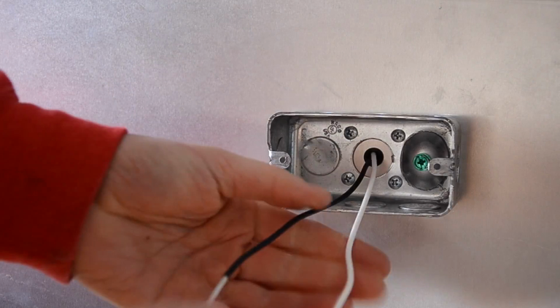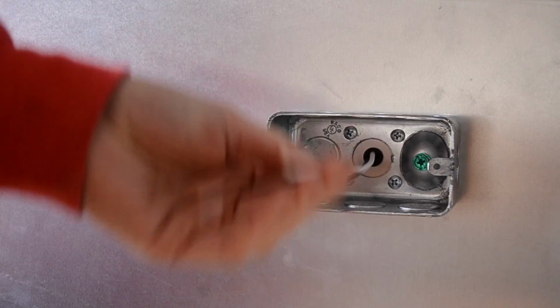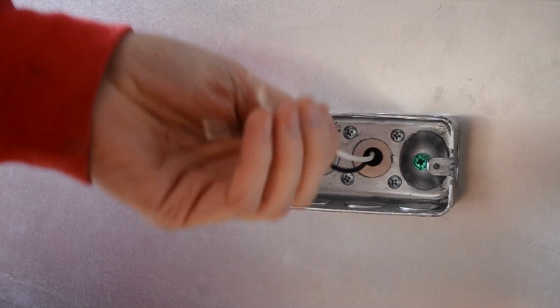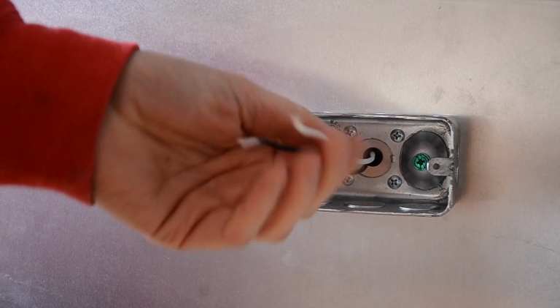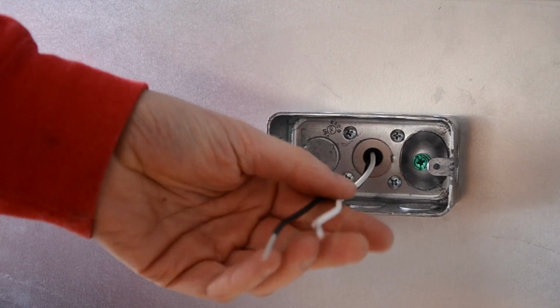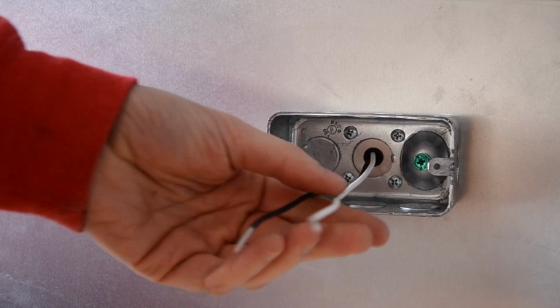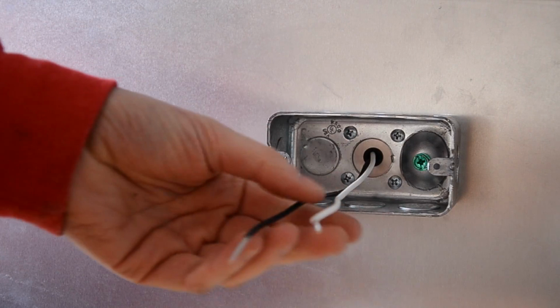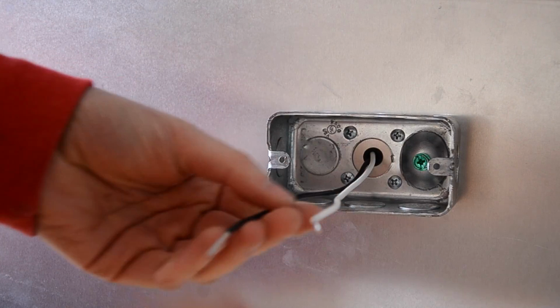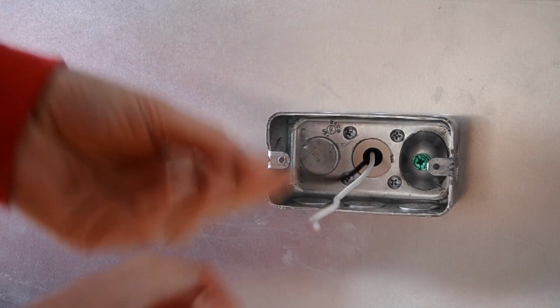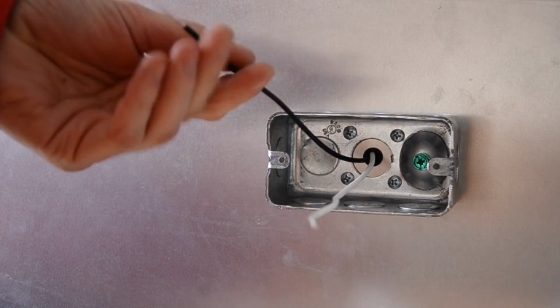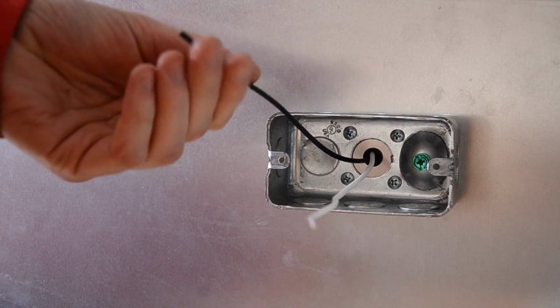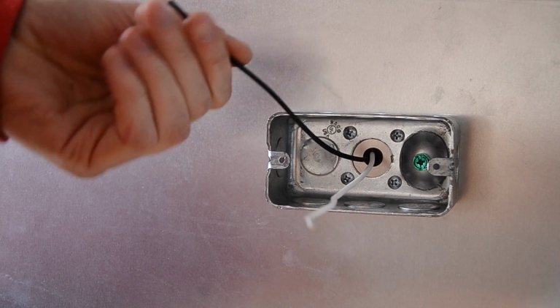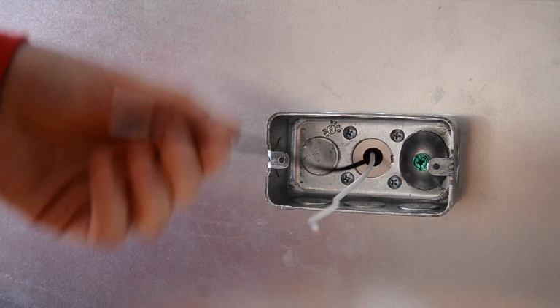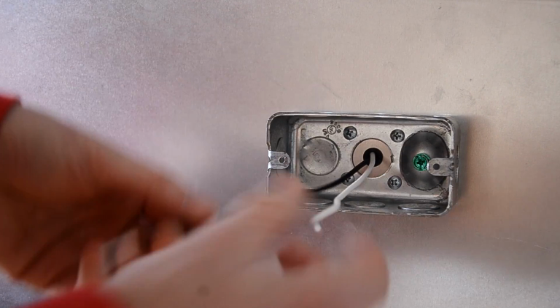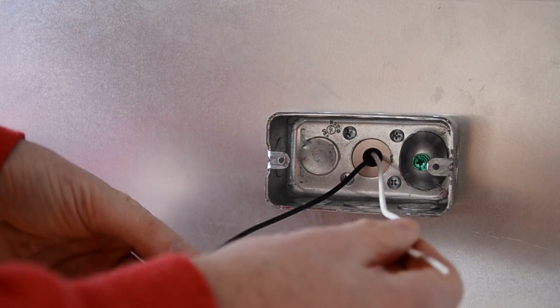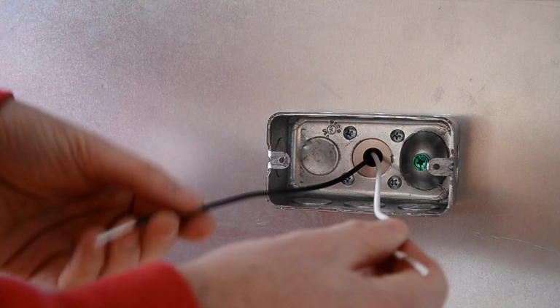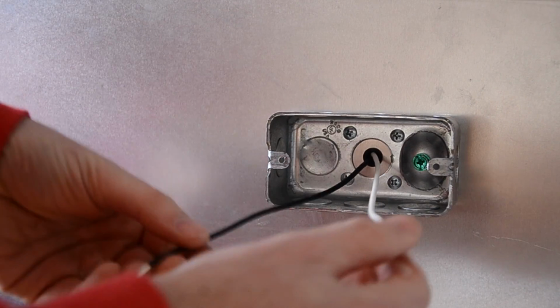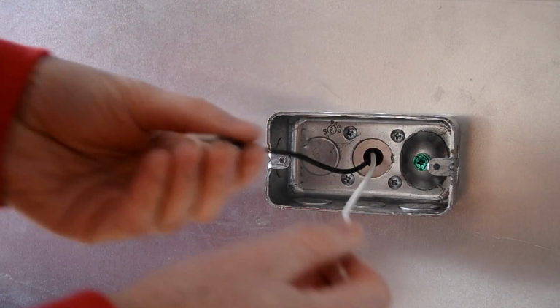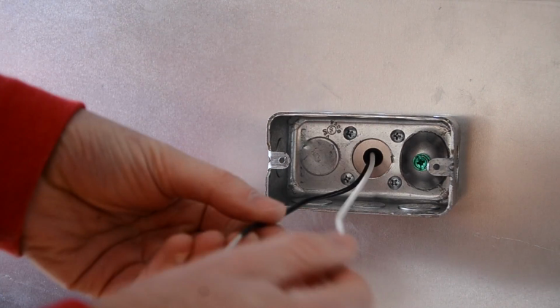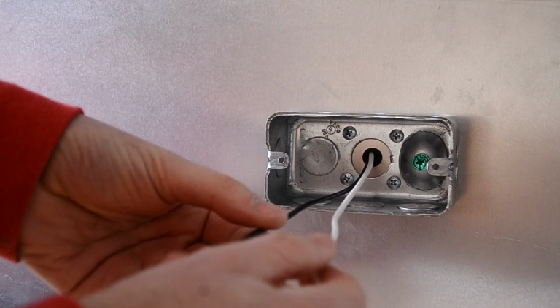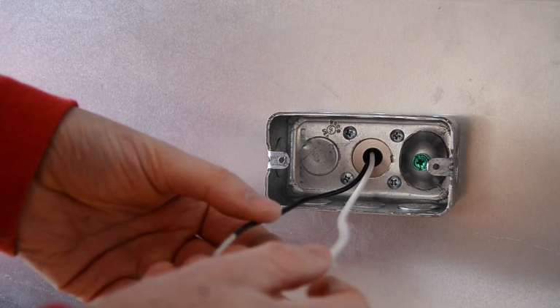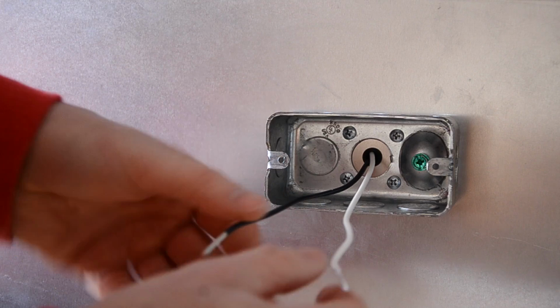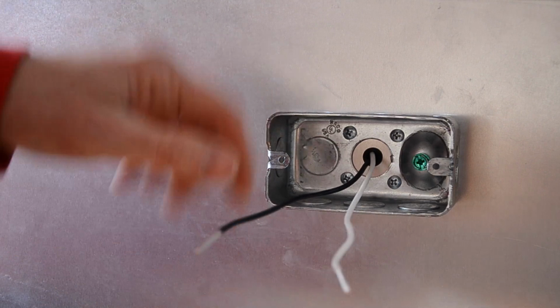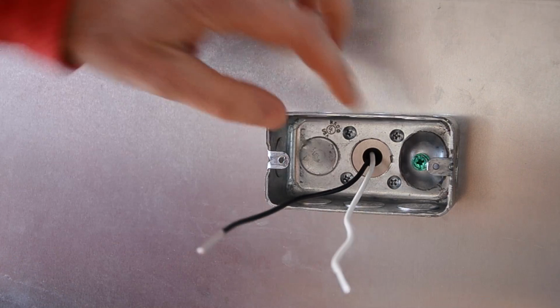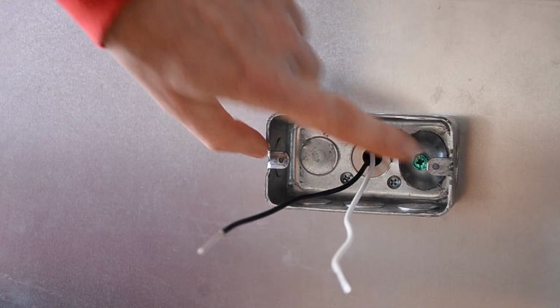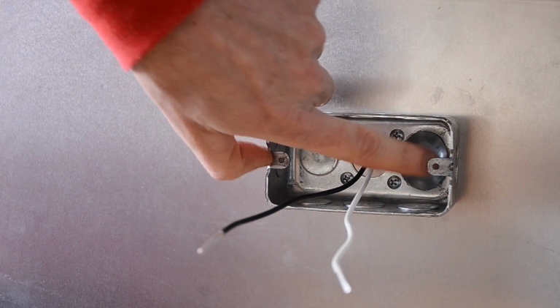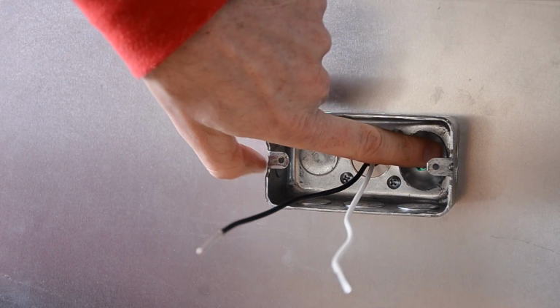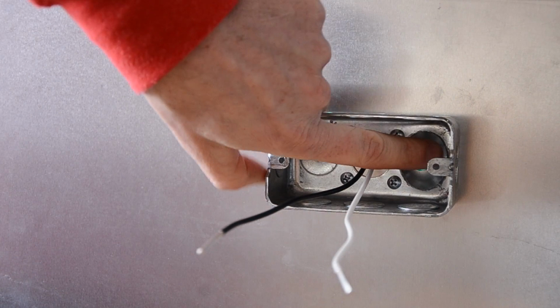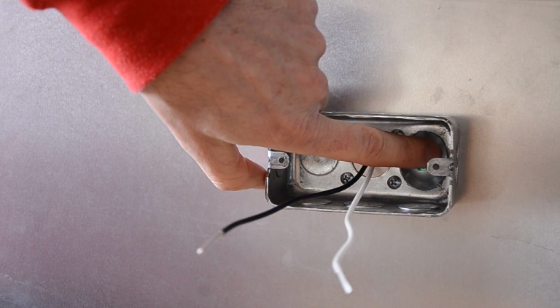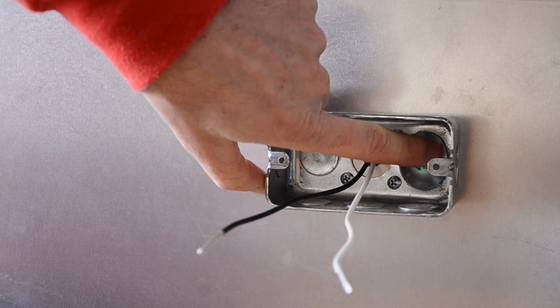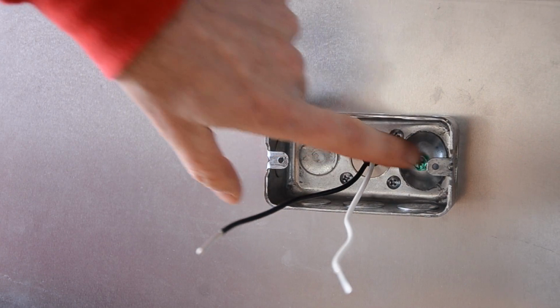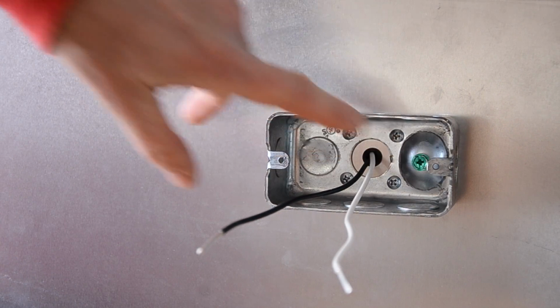So these are the two leads. You've got your hot and your neutral — we're doing 120 volt — and there's your ground clip there.